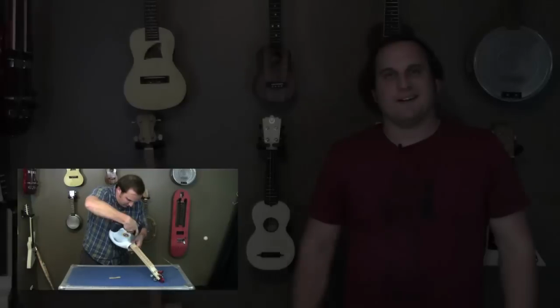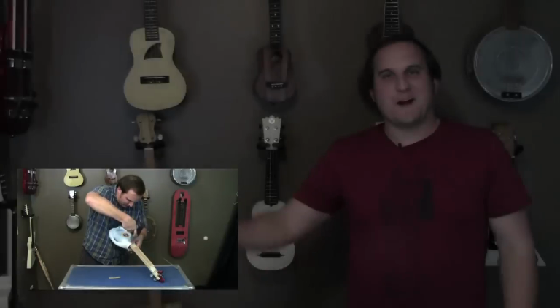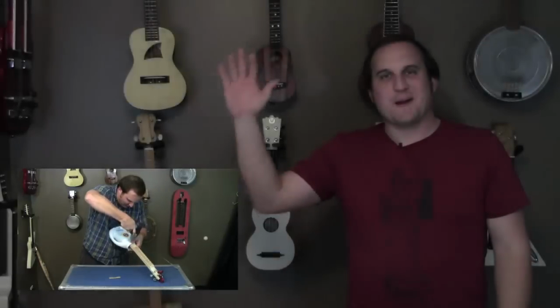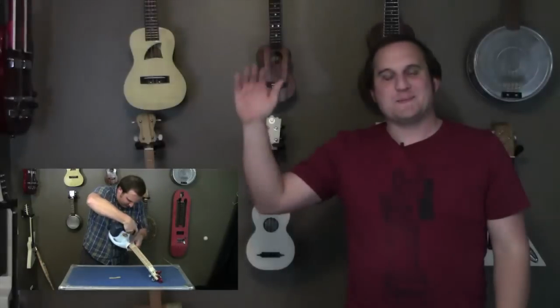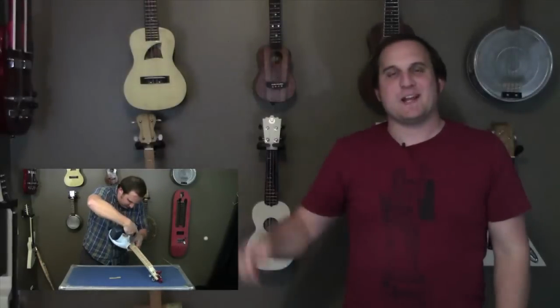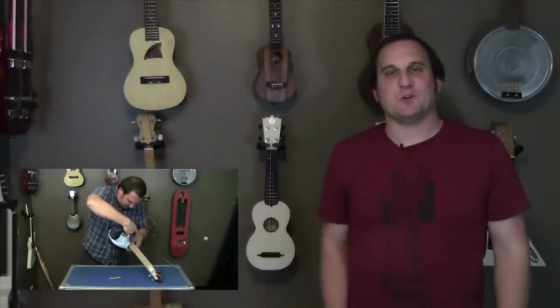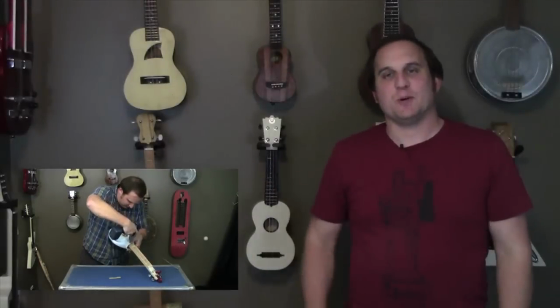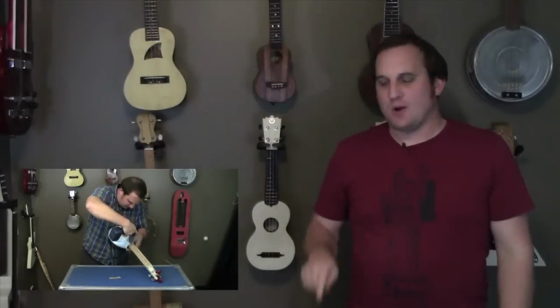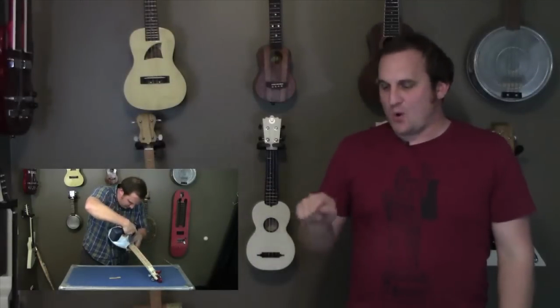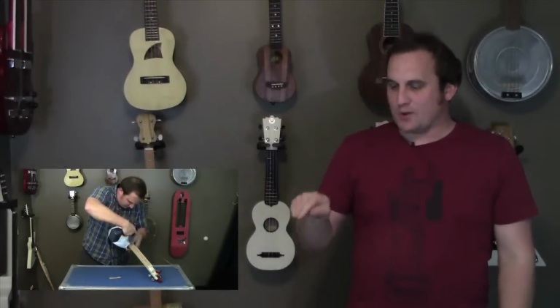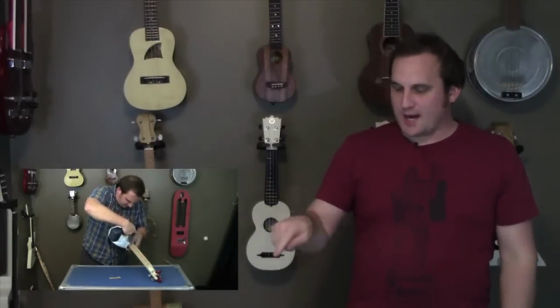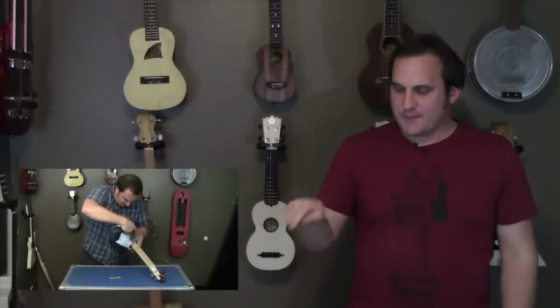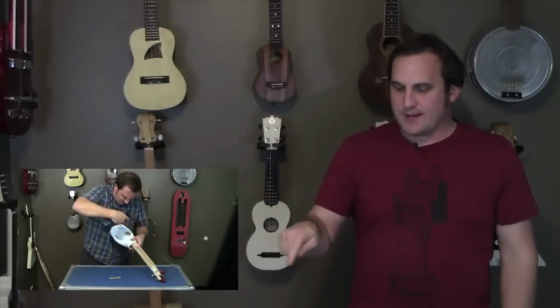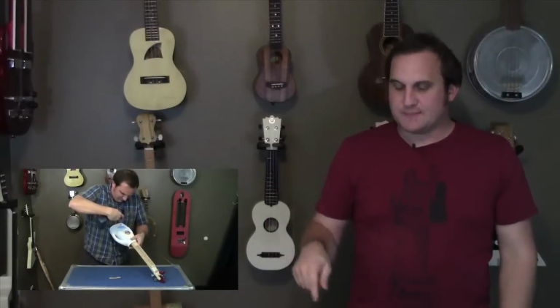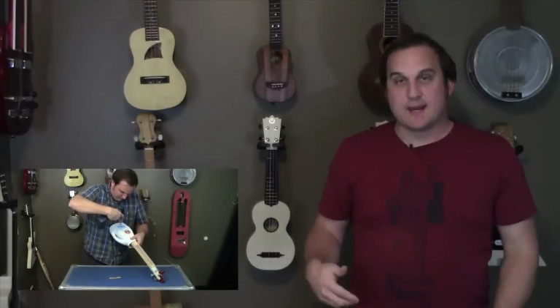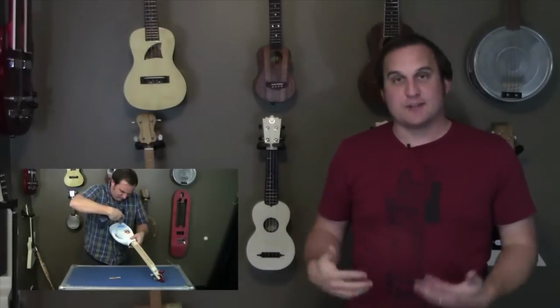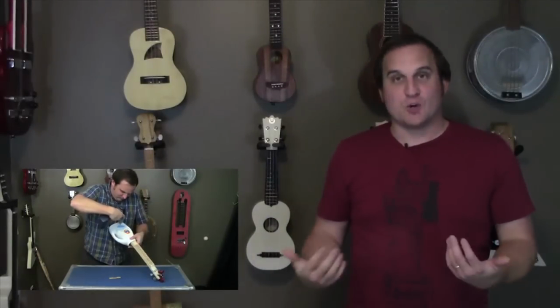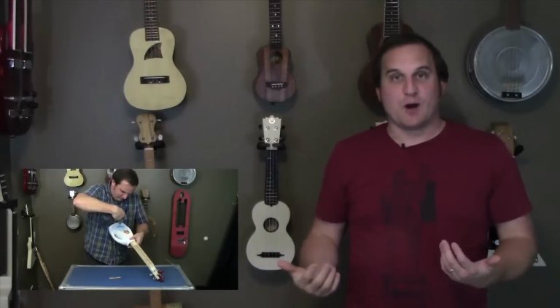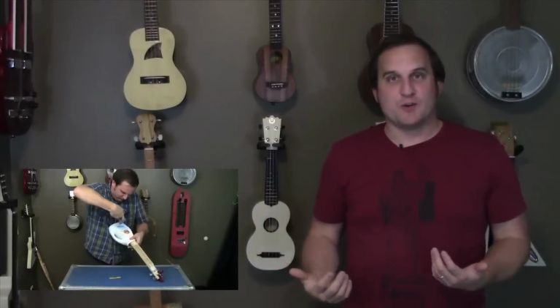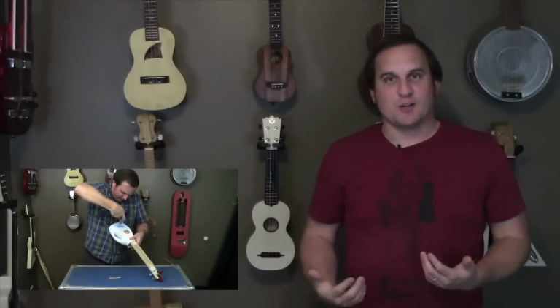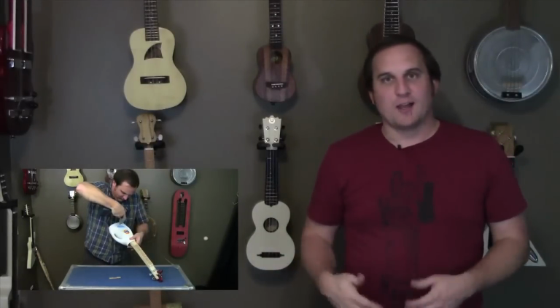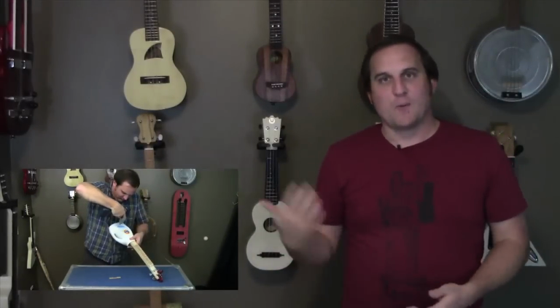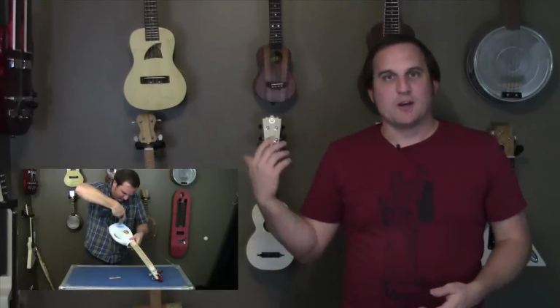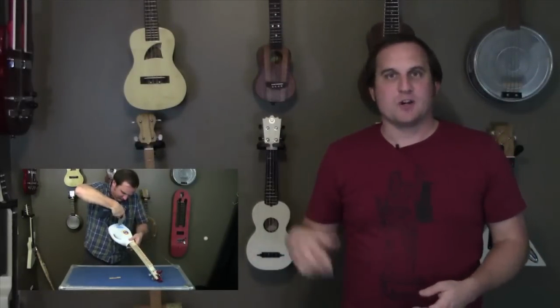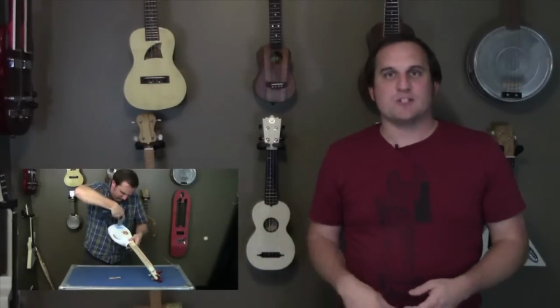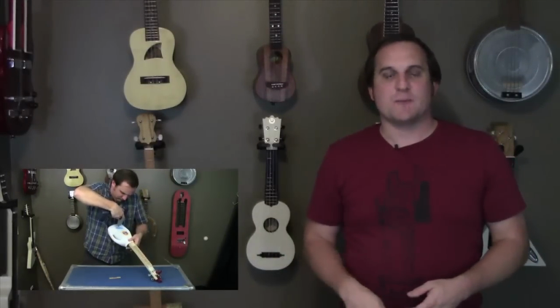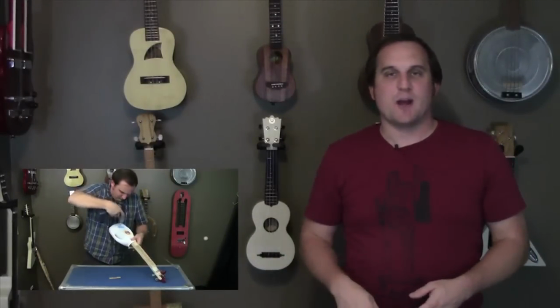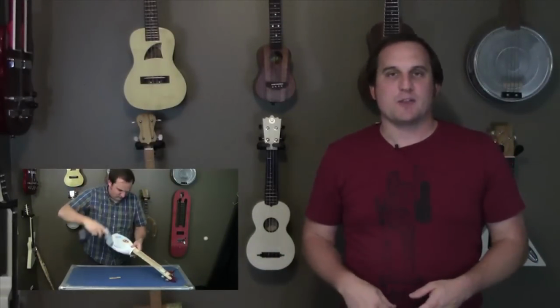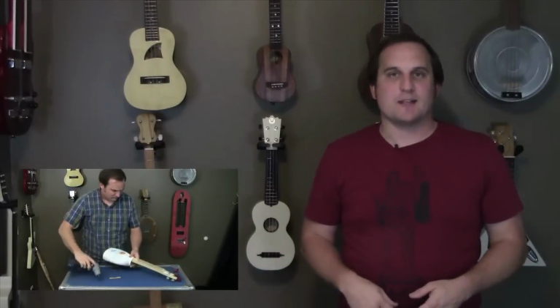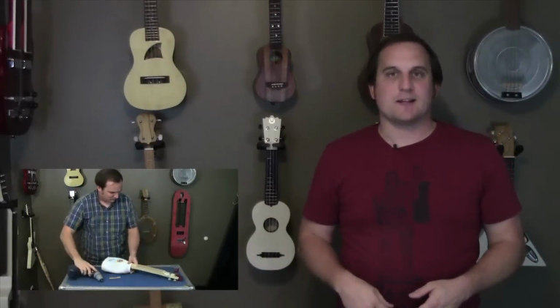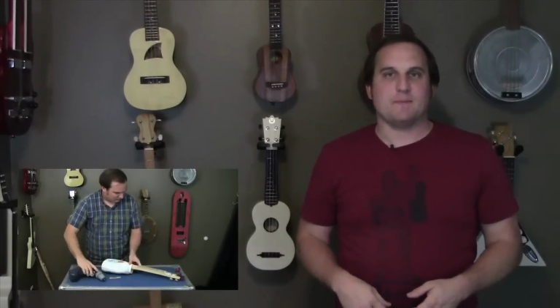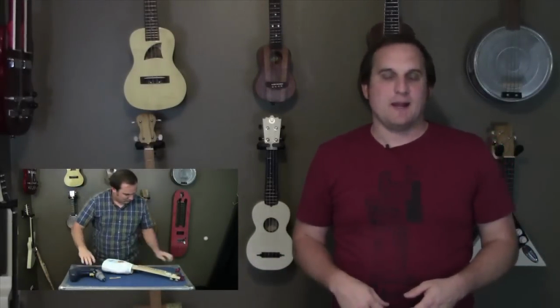Hi, my name is Daniel Holbert. While Tiny Me is making a soap bottle ukulele, I wanted to show you some of my other things that I've made.